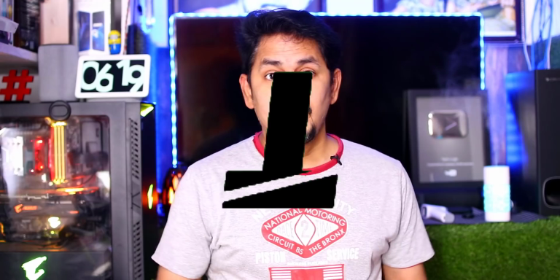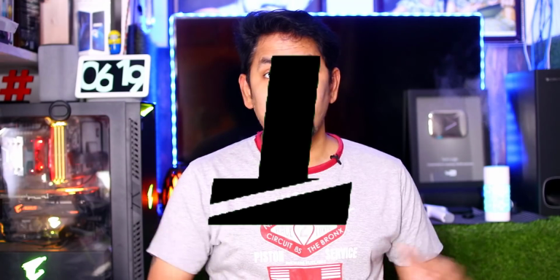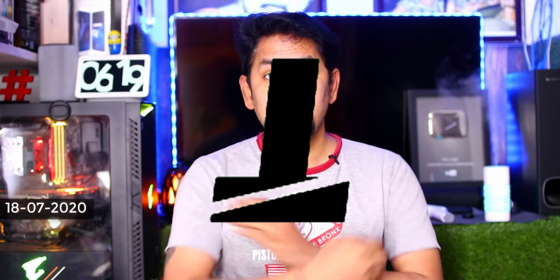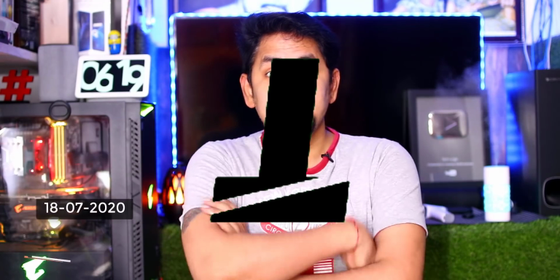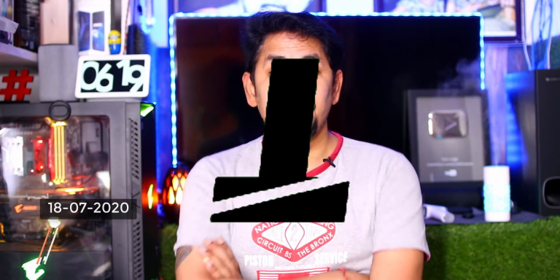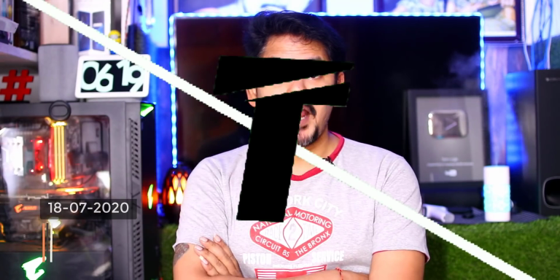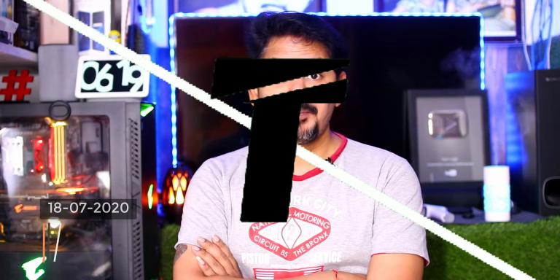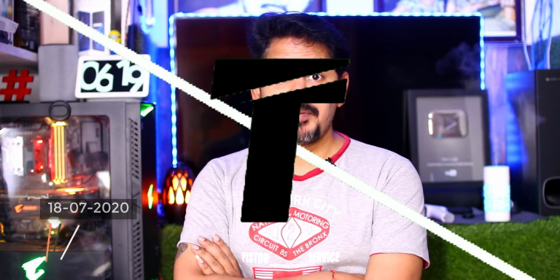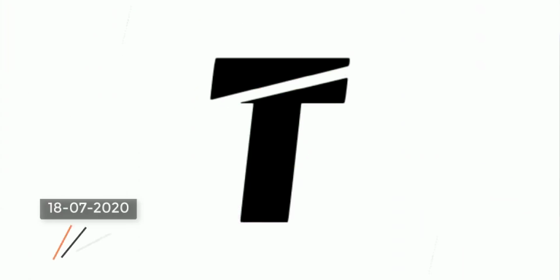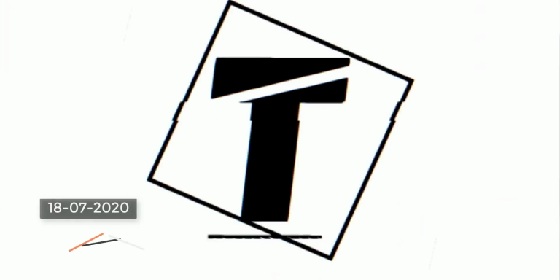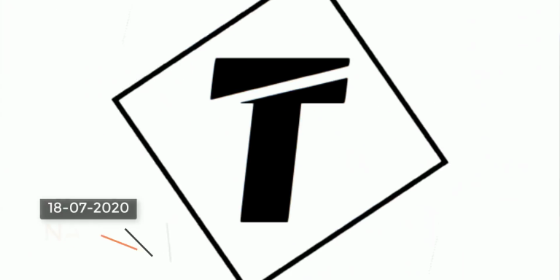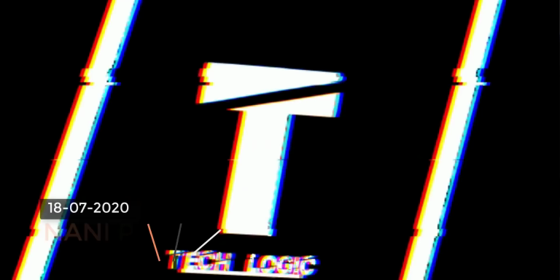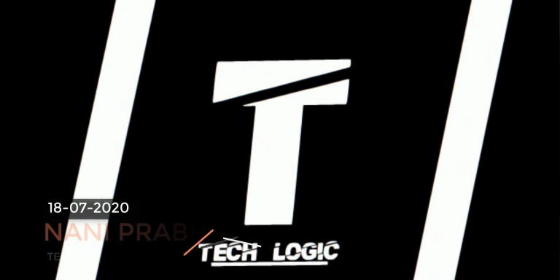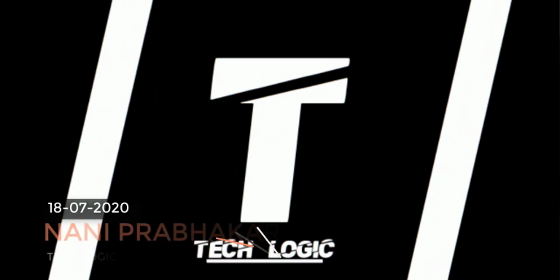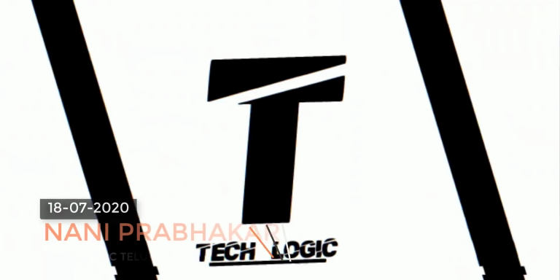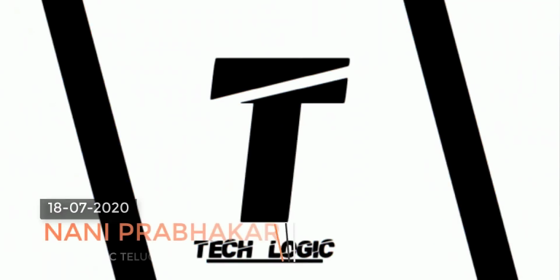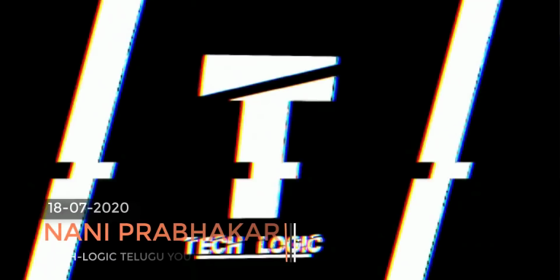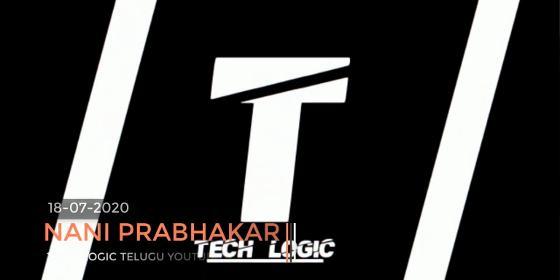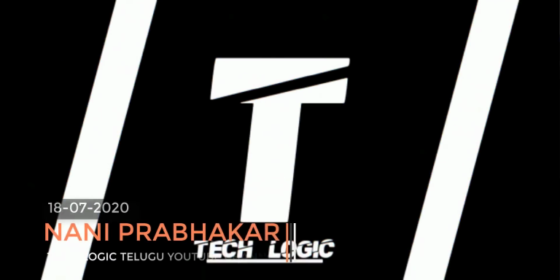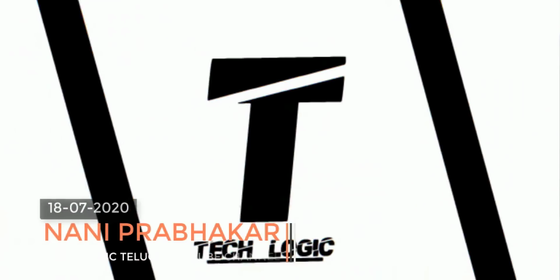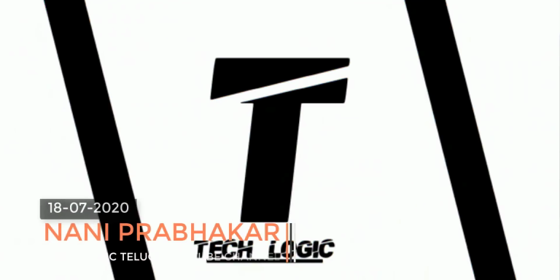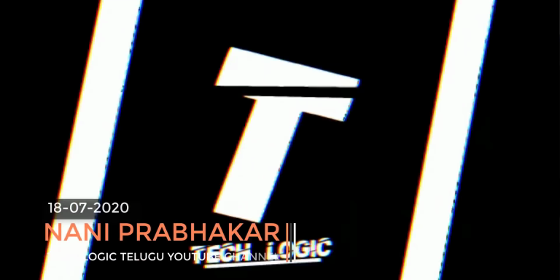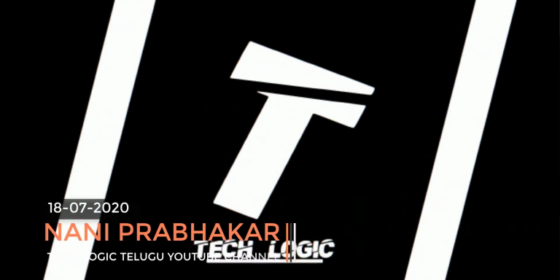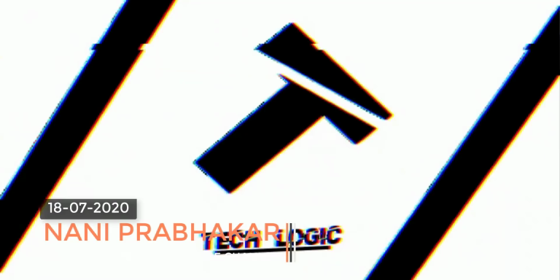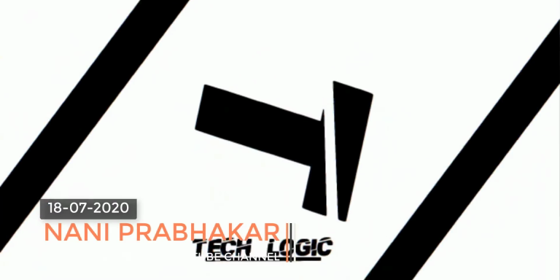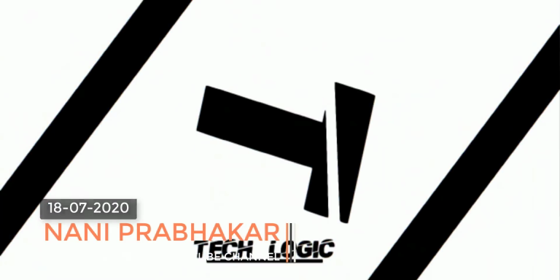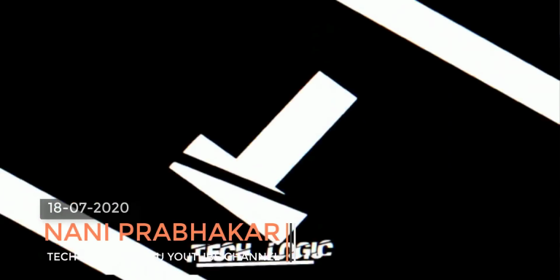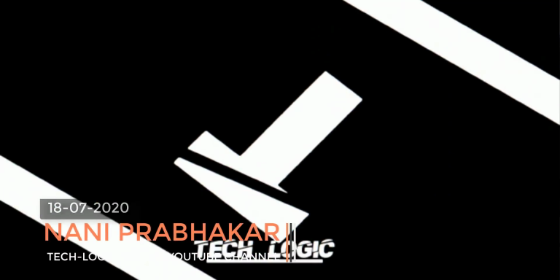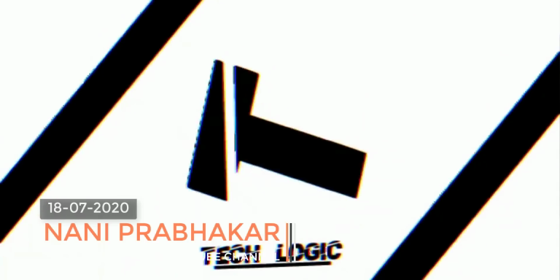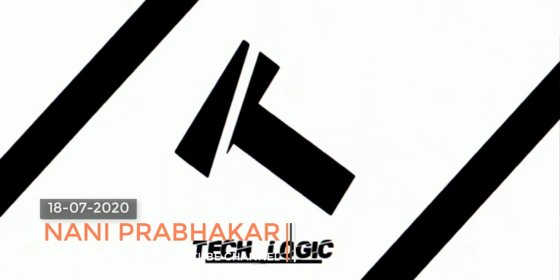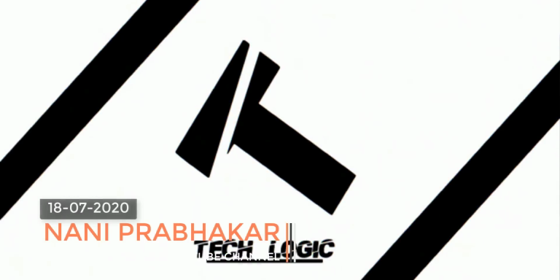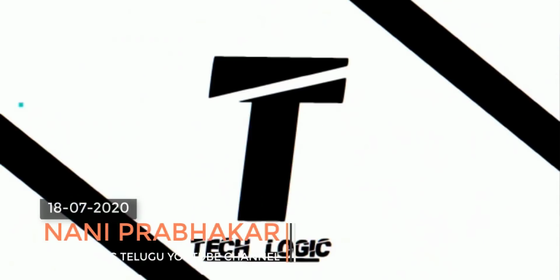Hi friends, my name is Nani Prabhakar. Welcome to the Techlogic channel. TechNews is 730. Welcome to TechNews.